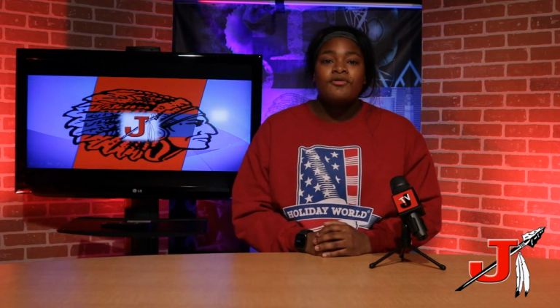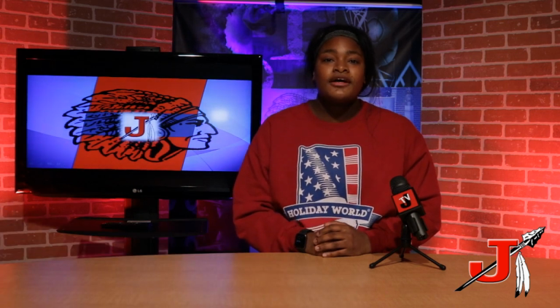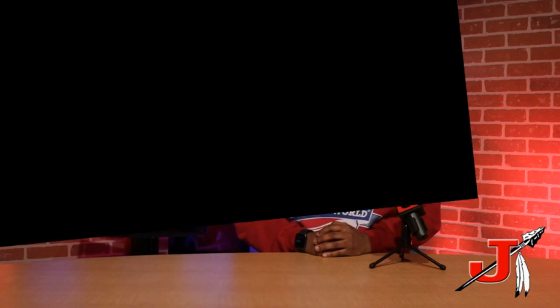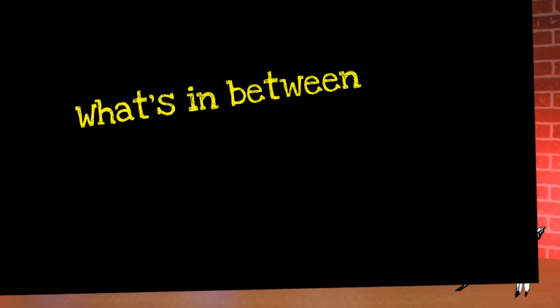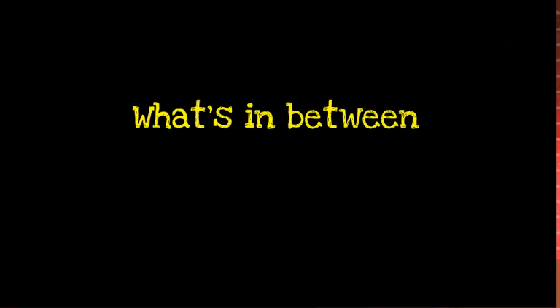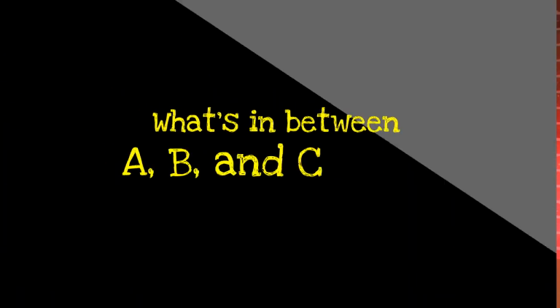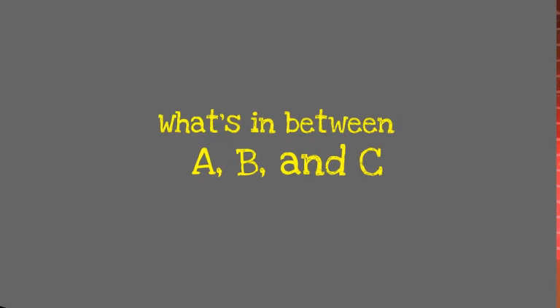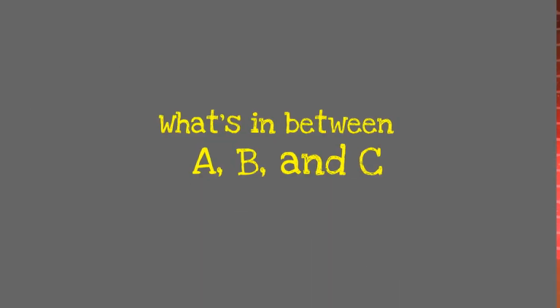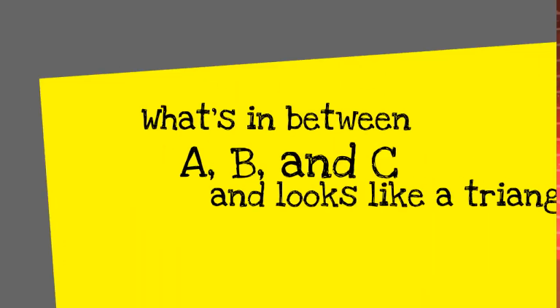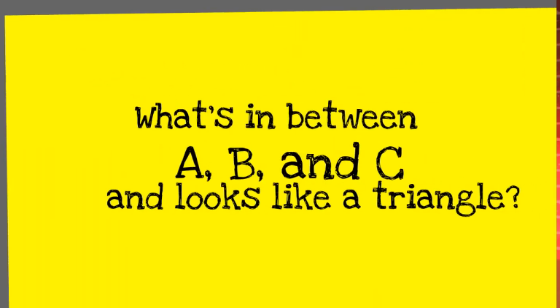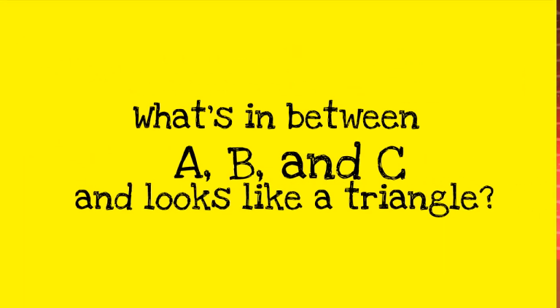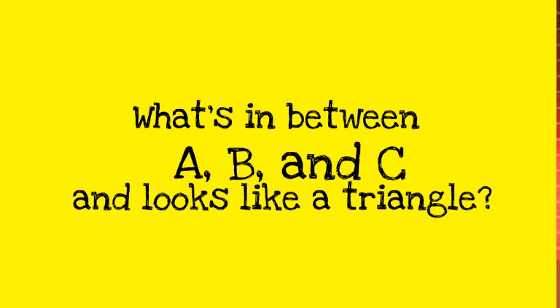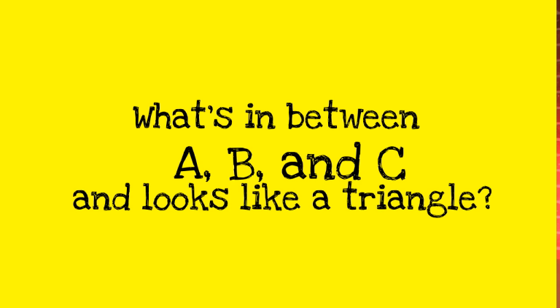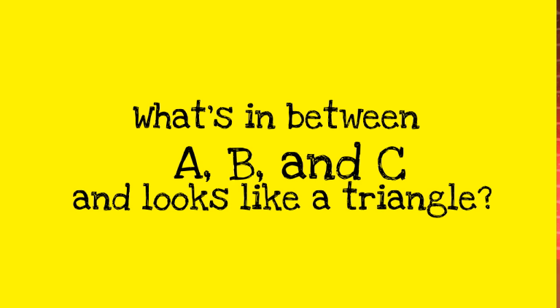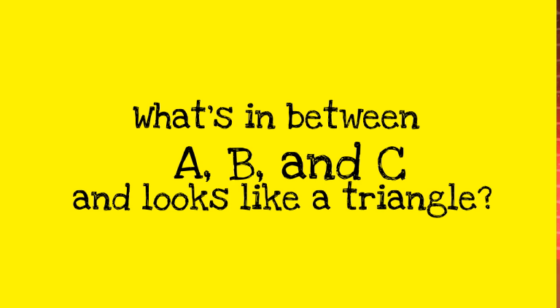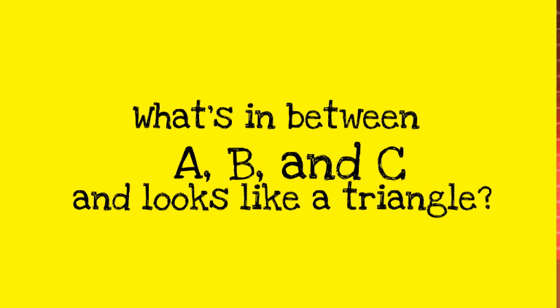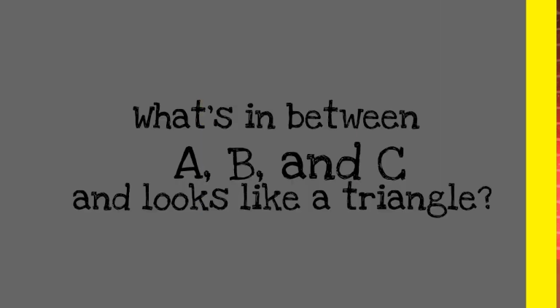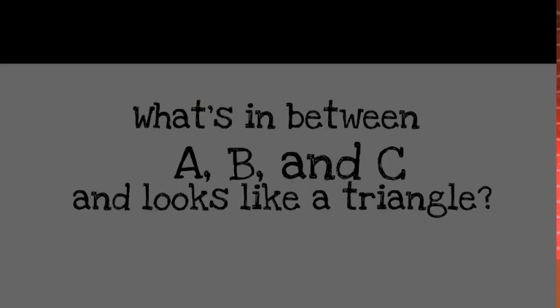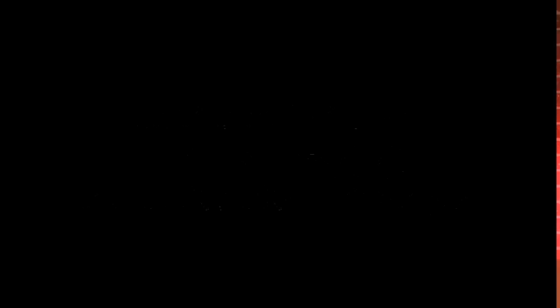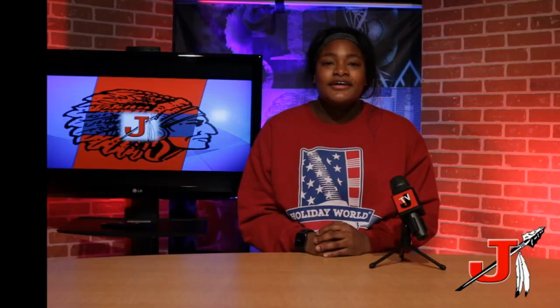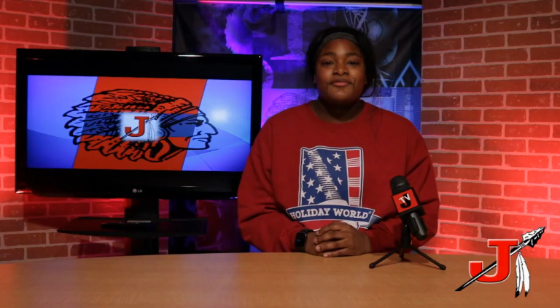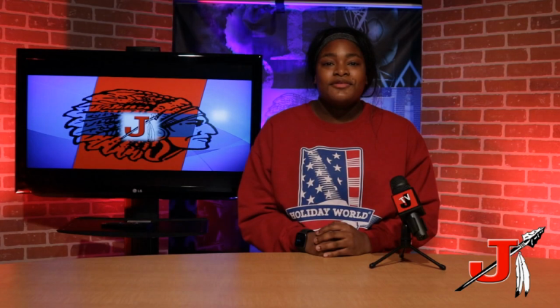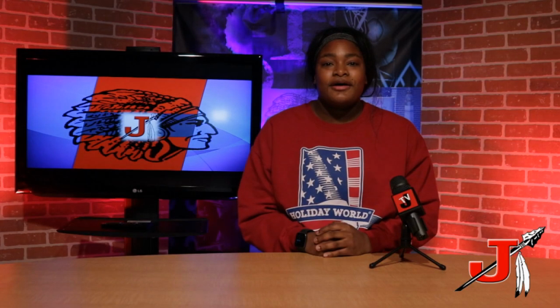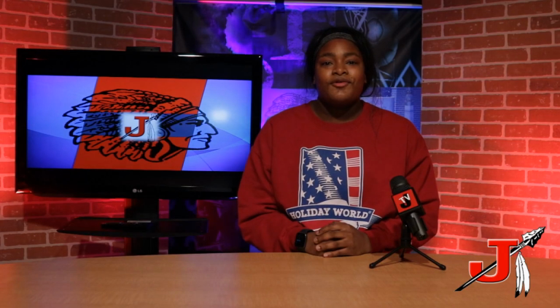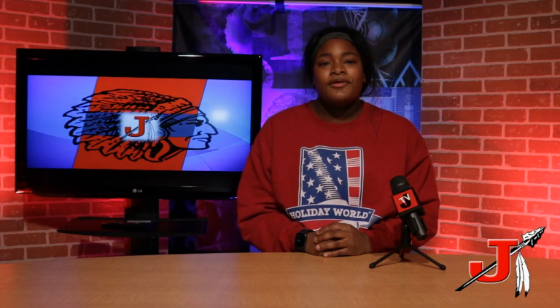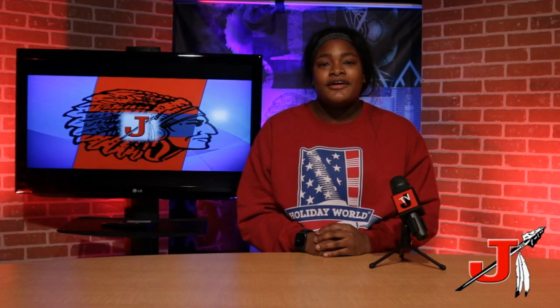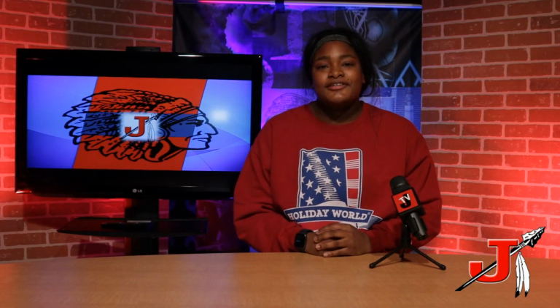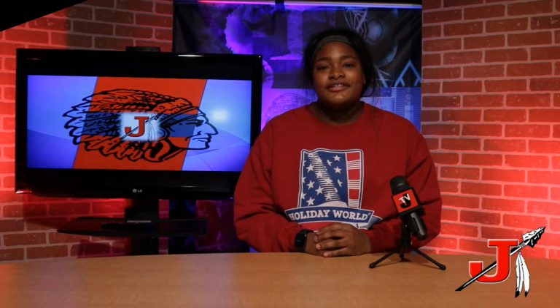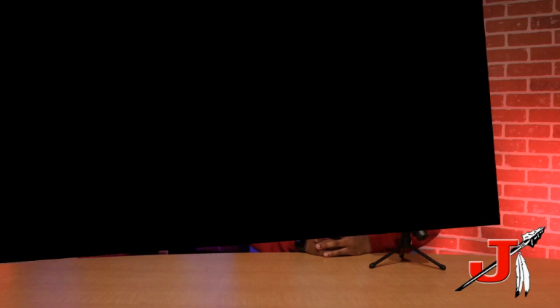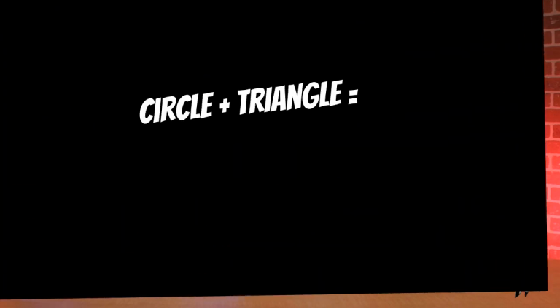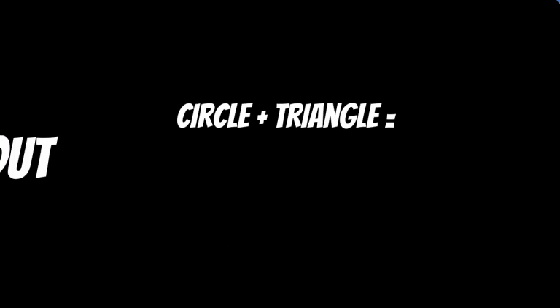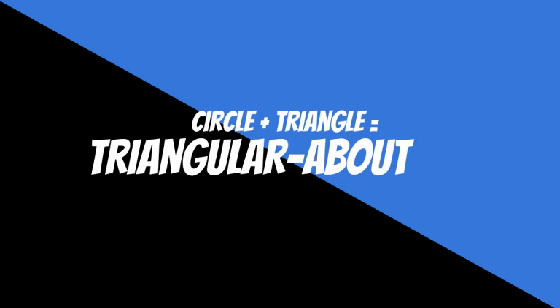Well, I've got a joke for you. What's between A, B, and C and looks like a triangle? You guessed it — the roundabout. Or better yet, should I say the triangularabout?